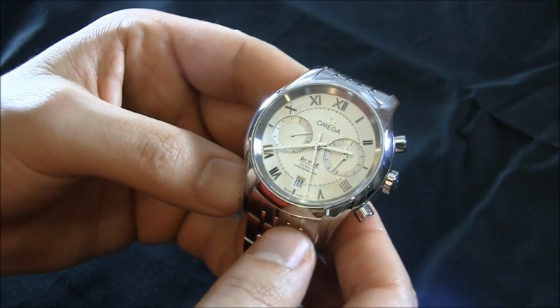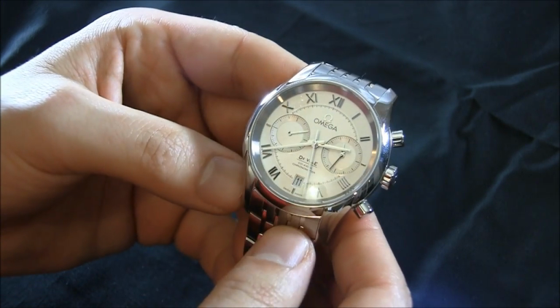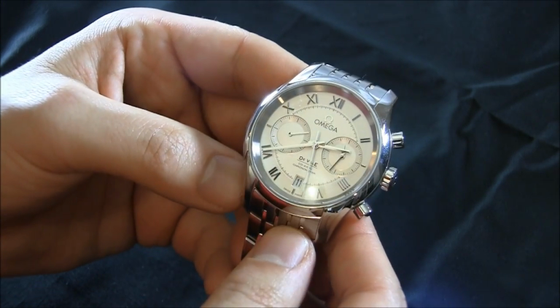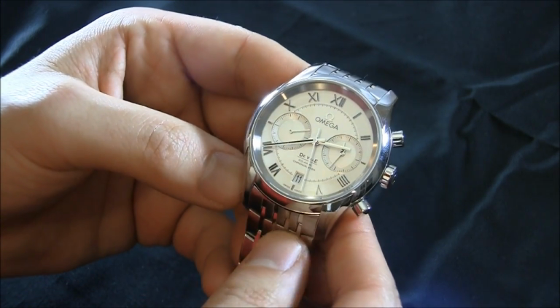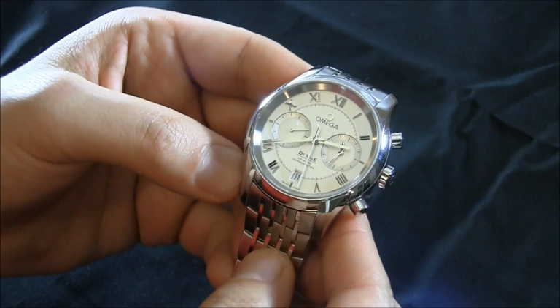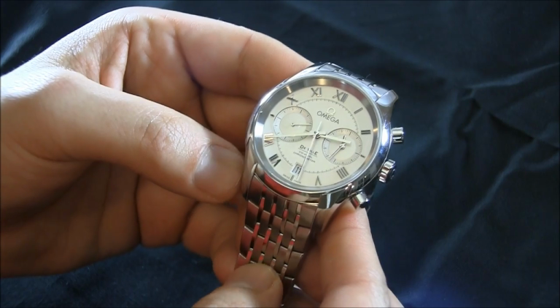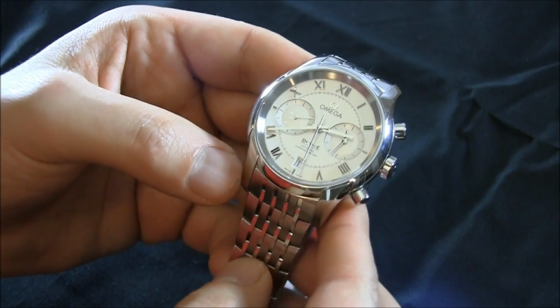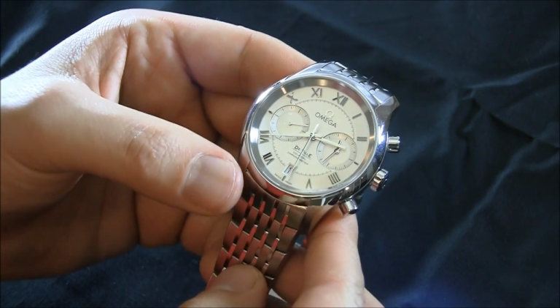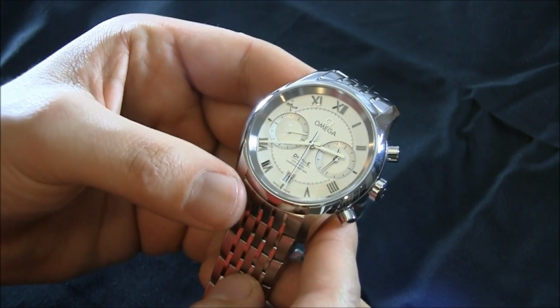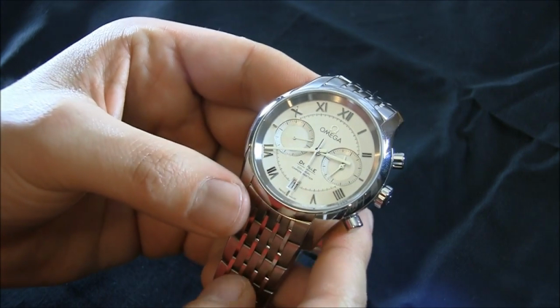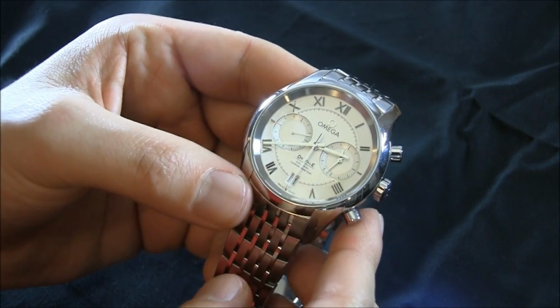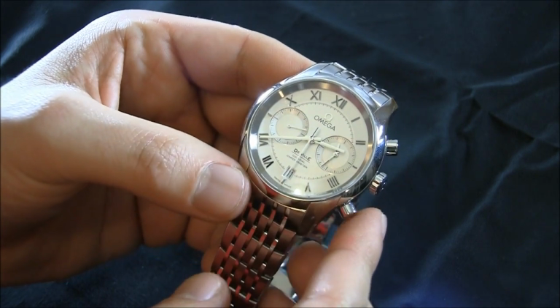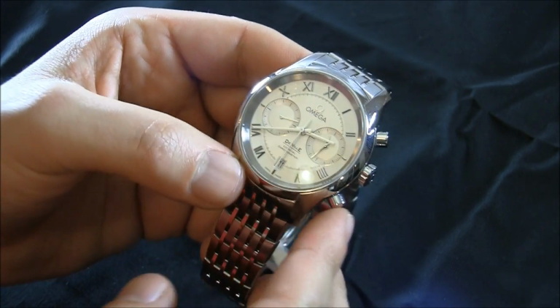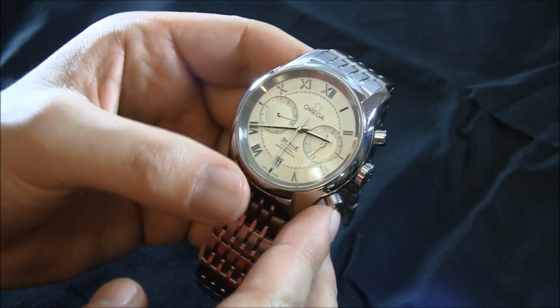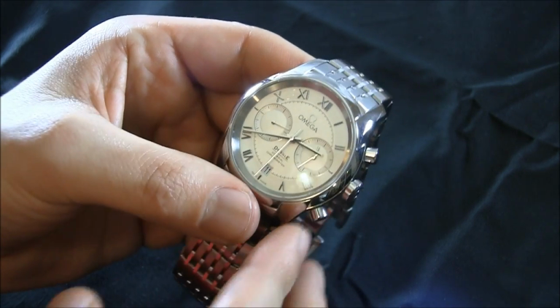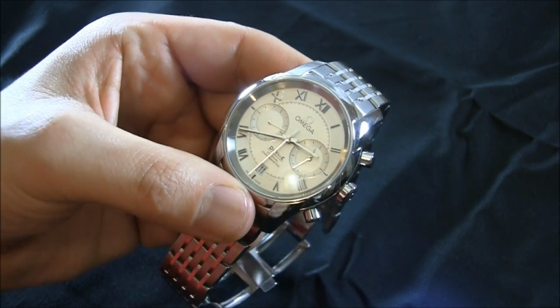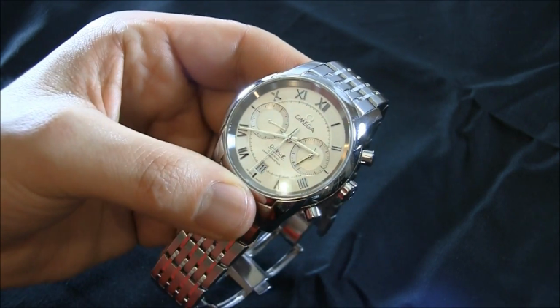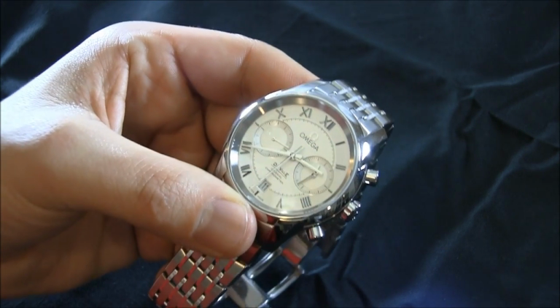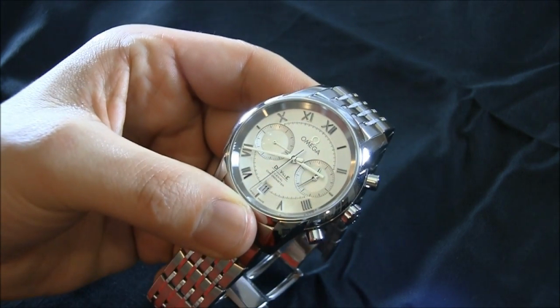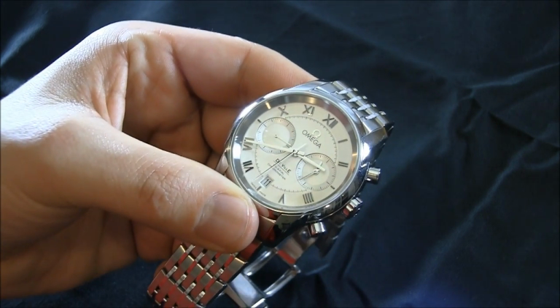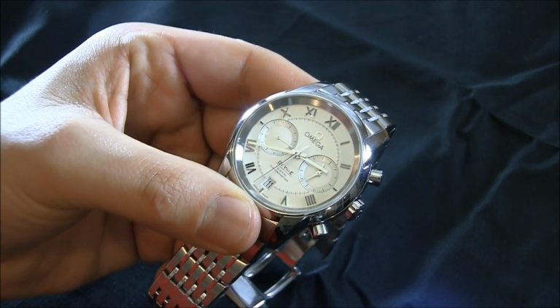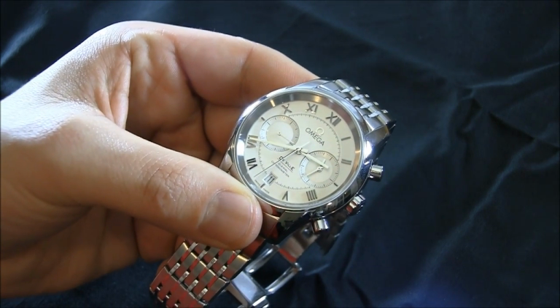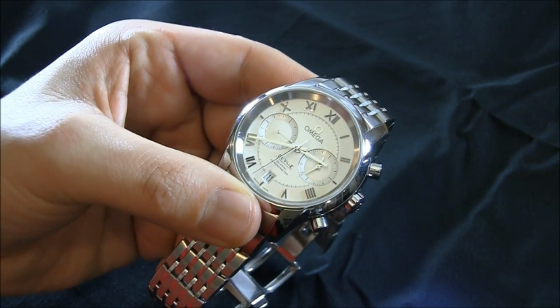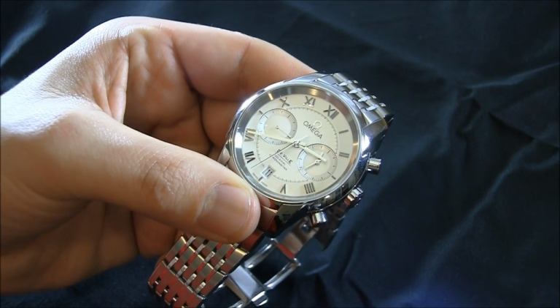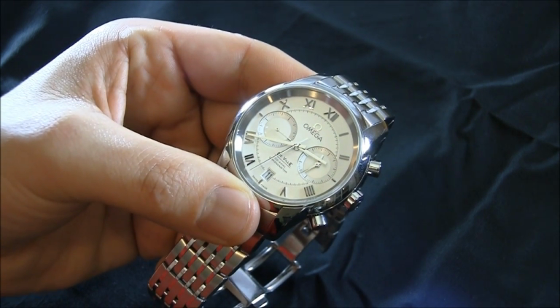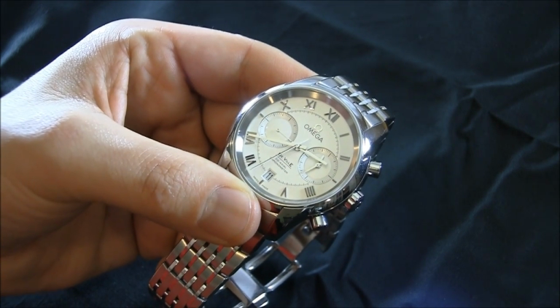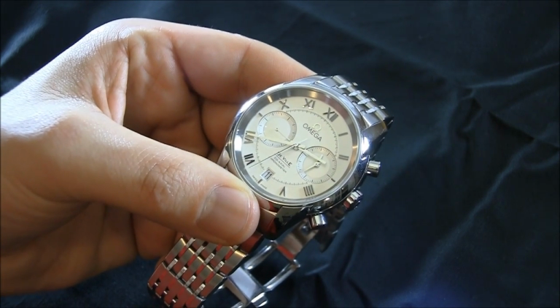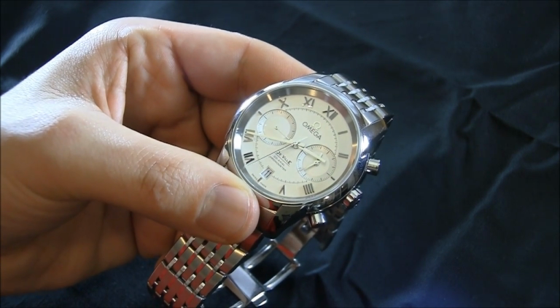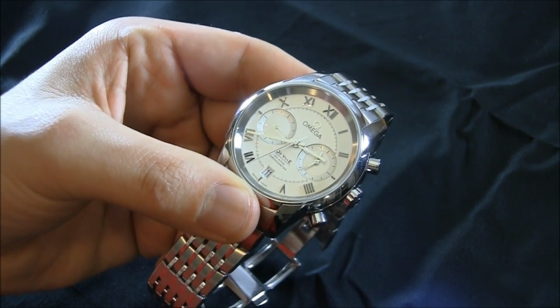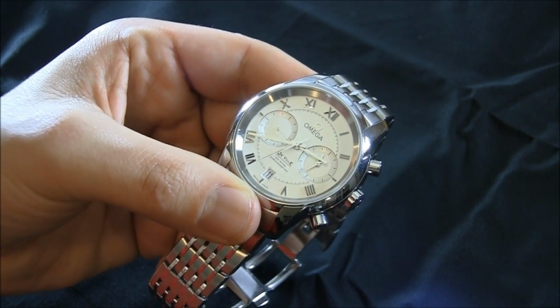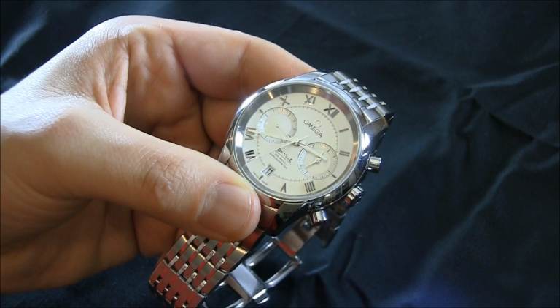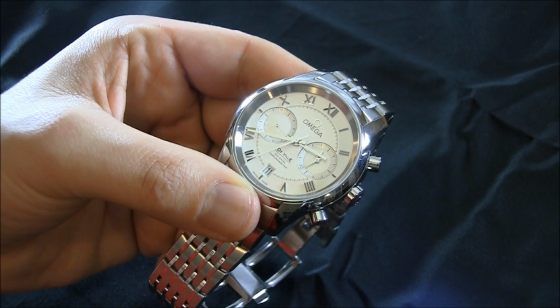Price for this version on the bracelet is $9,000. You can see the full review on BlogToRead.com. Thanks.